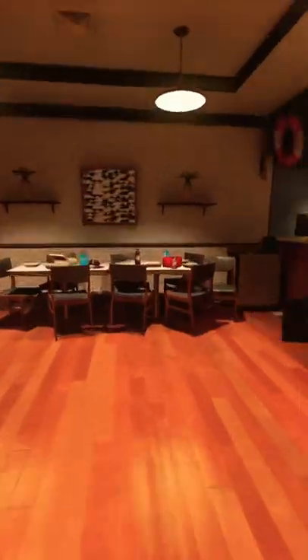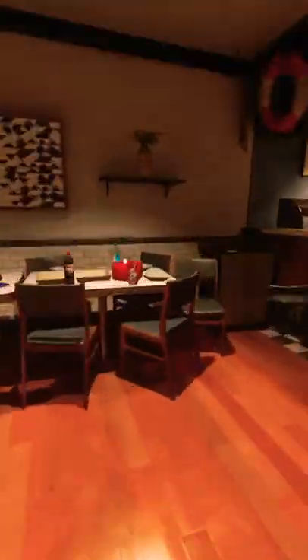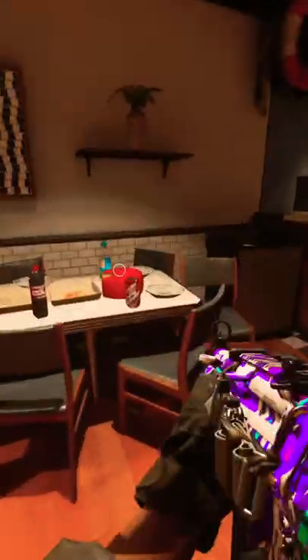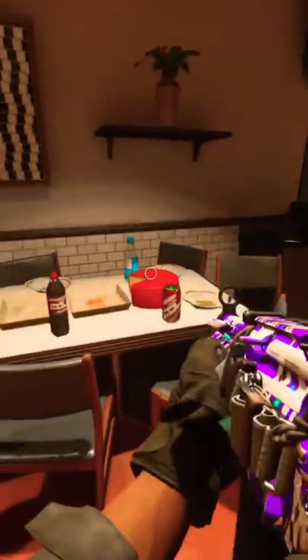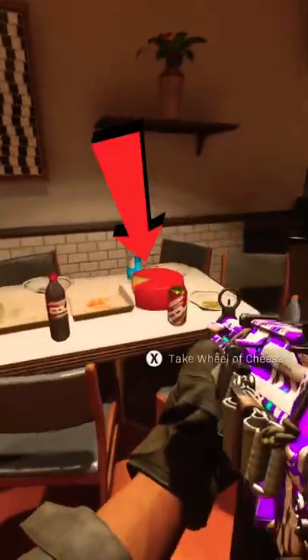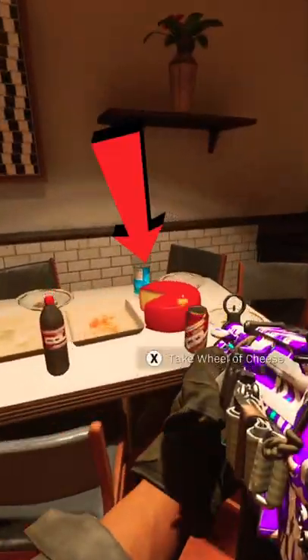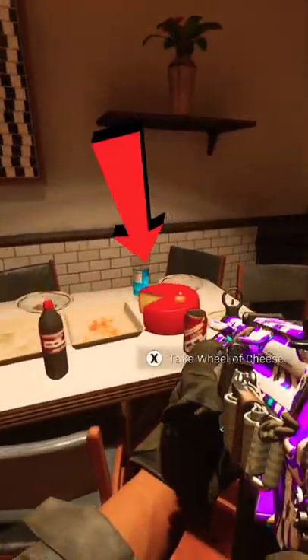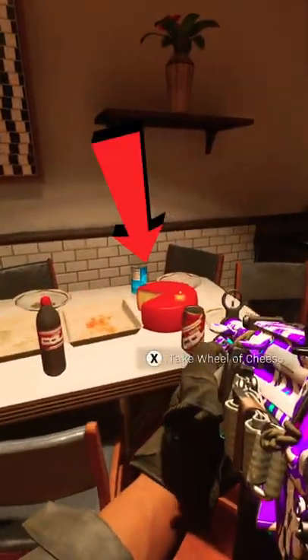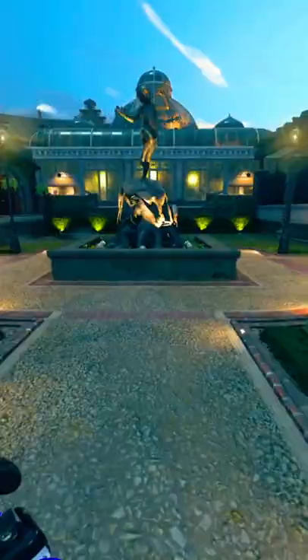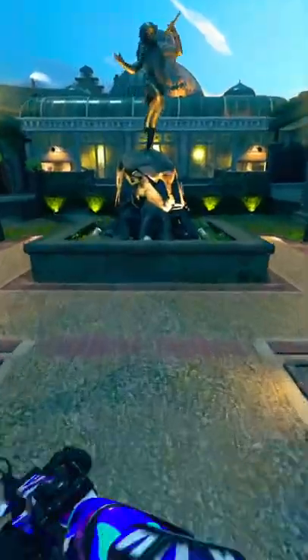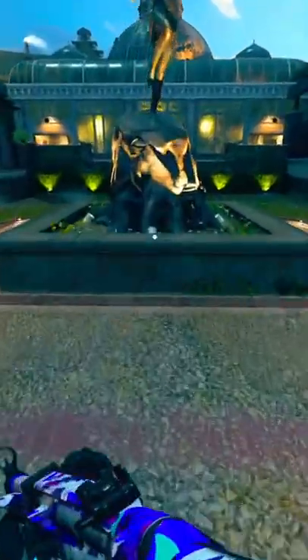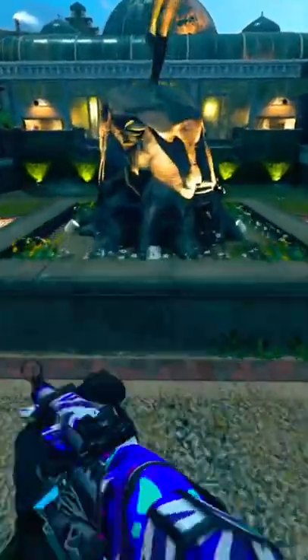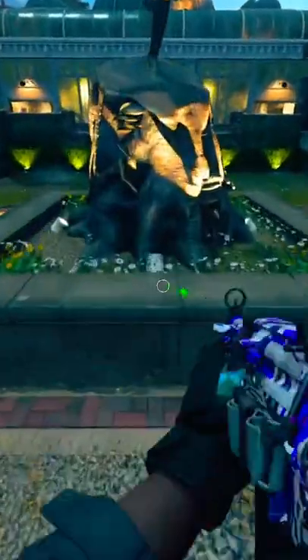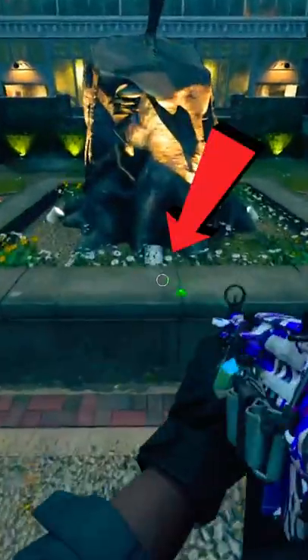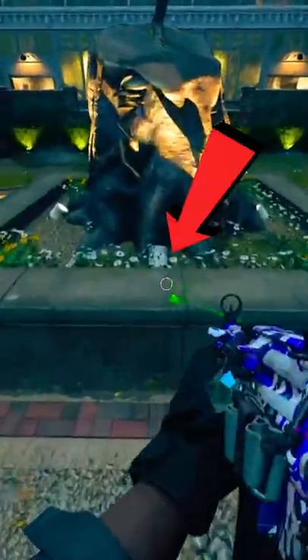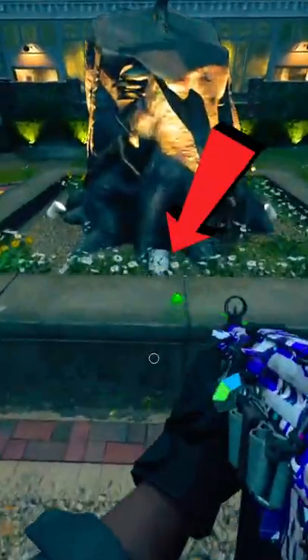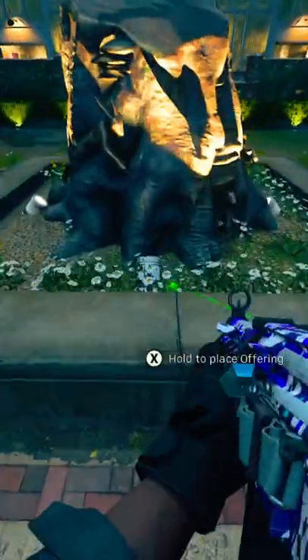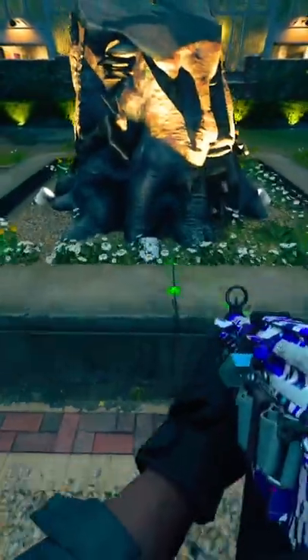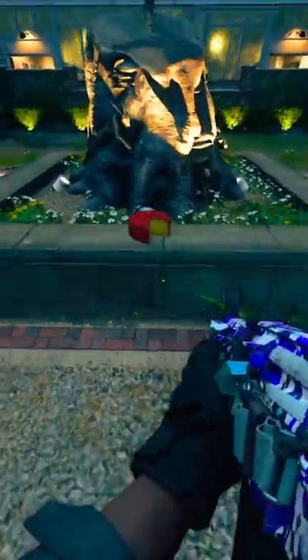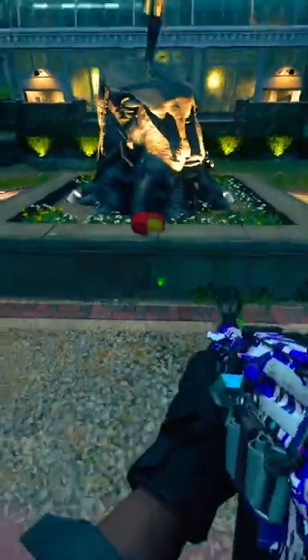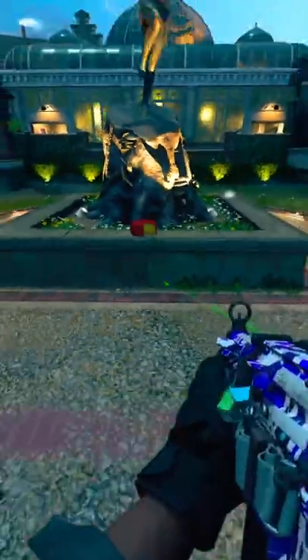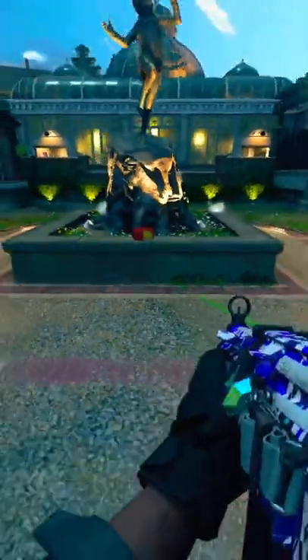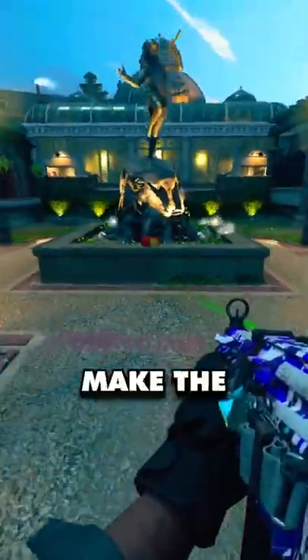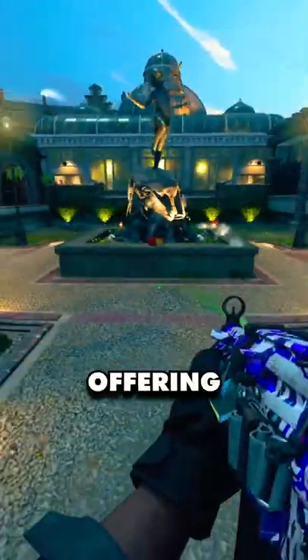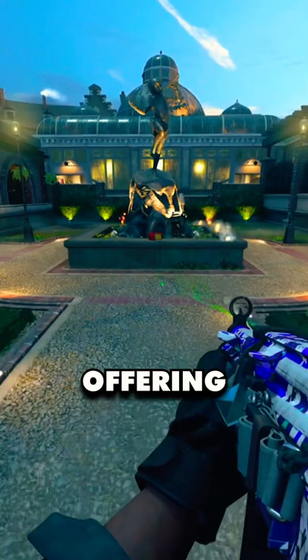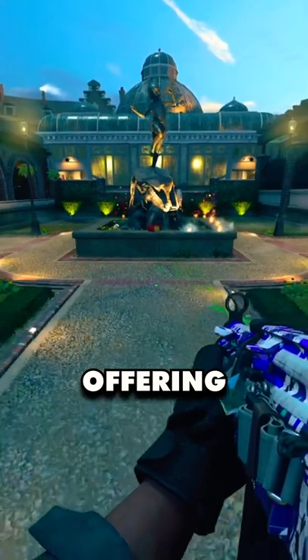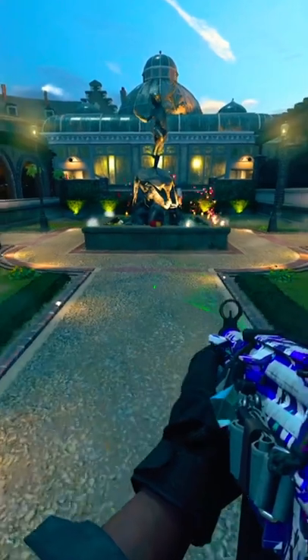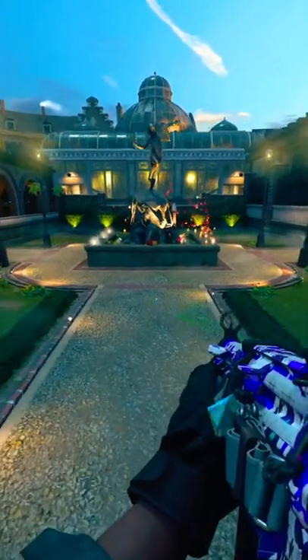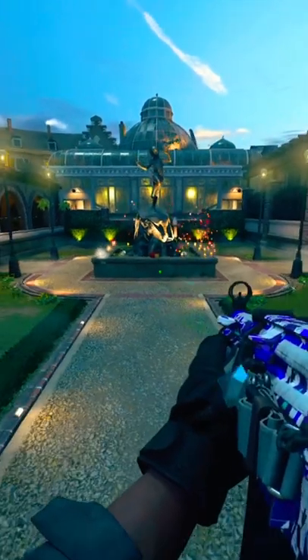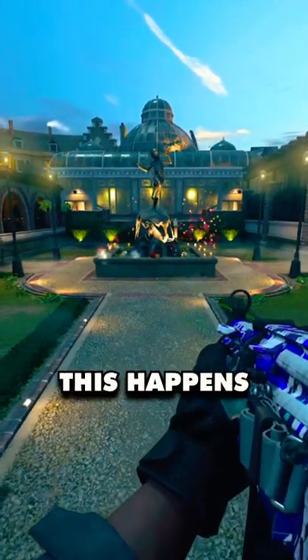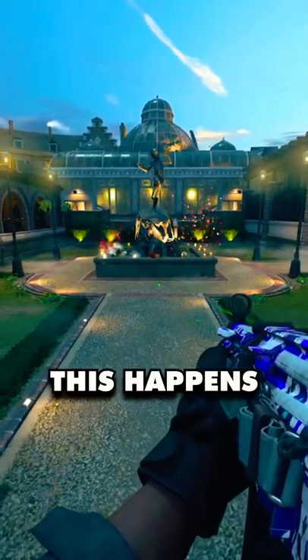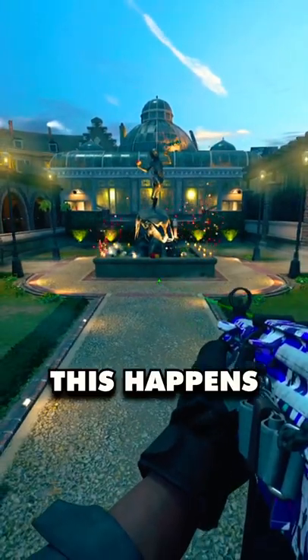Then you want to find this wheel of cheese and take it to the Pied Piper statue in the middle of the map. Make the offering and then this happens.